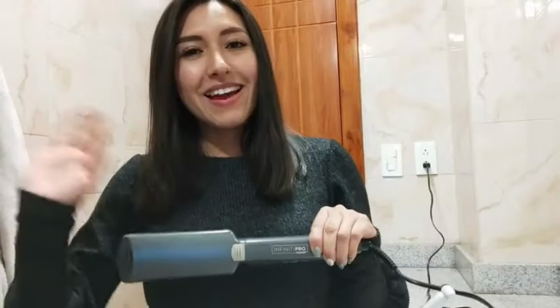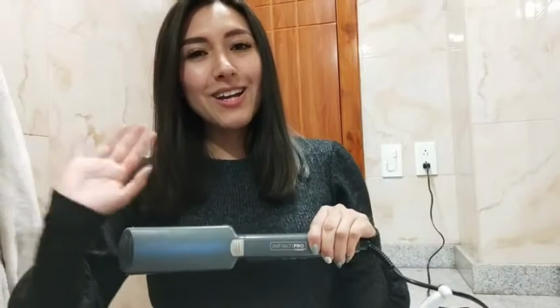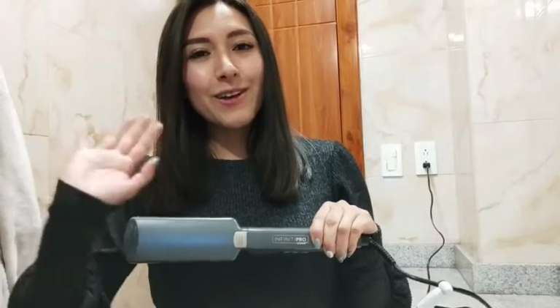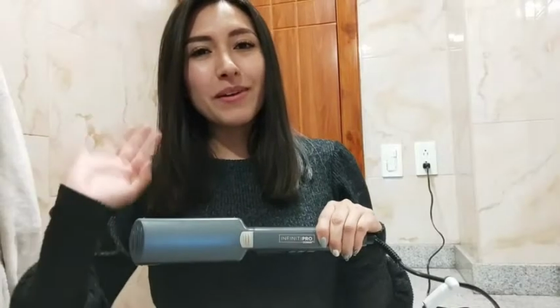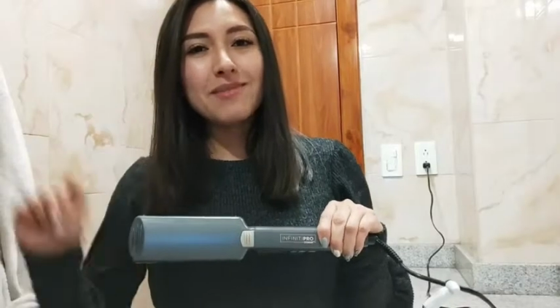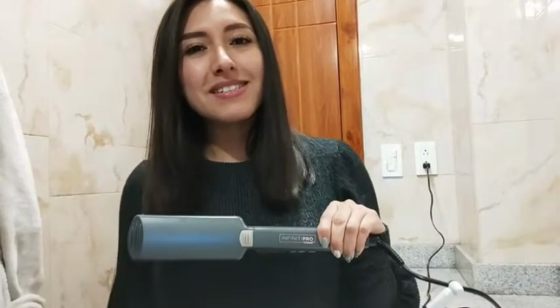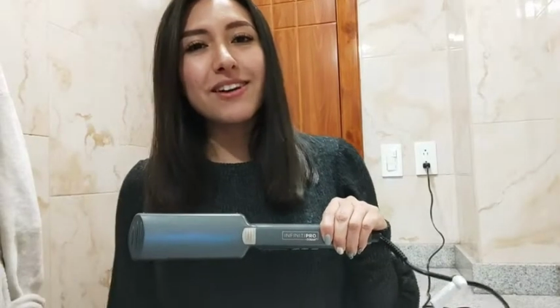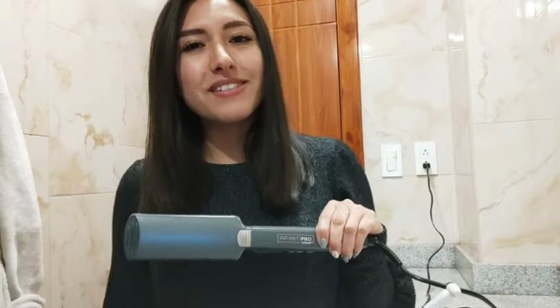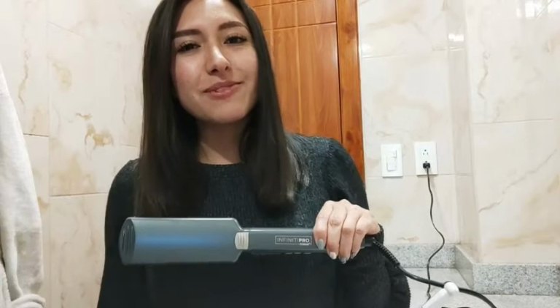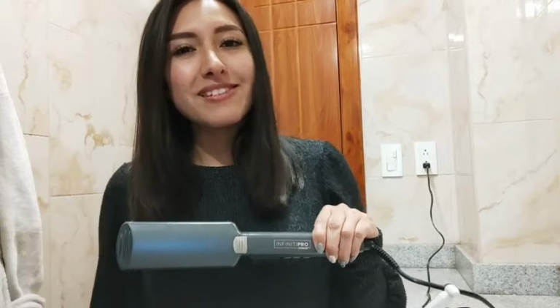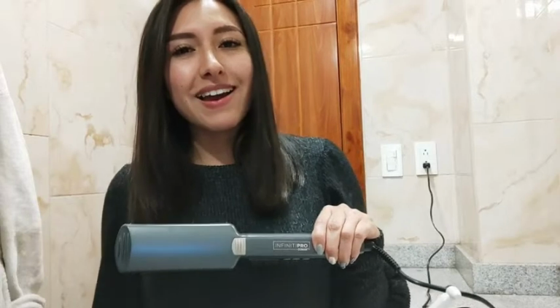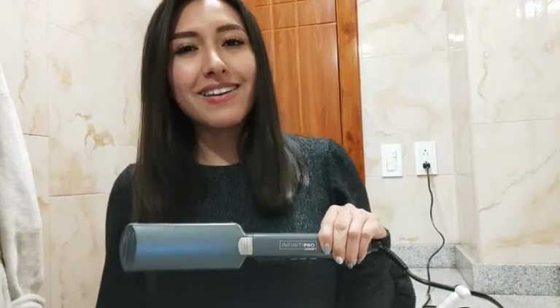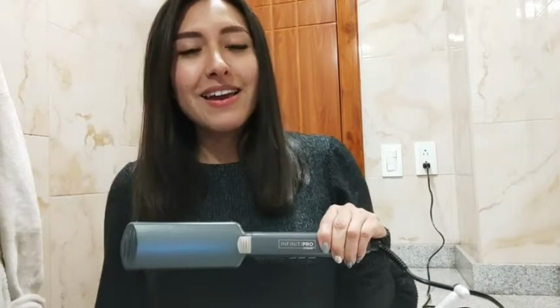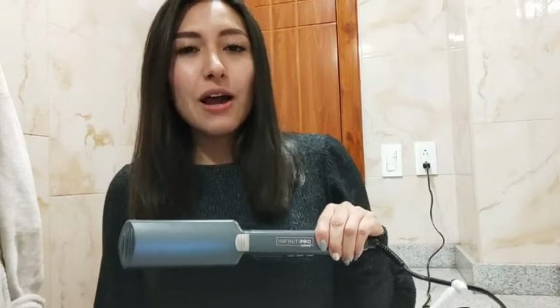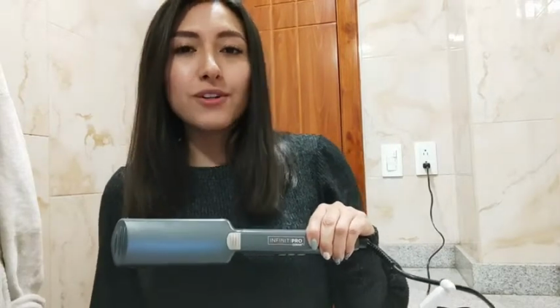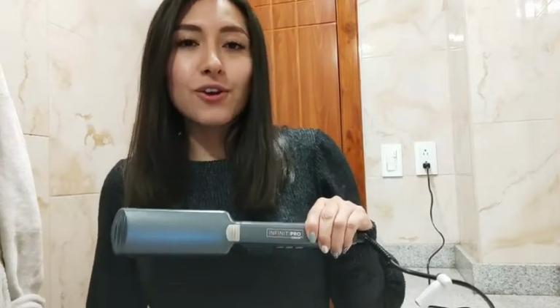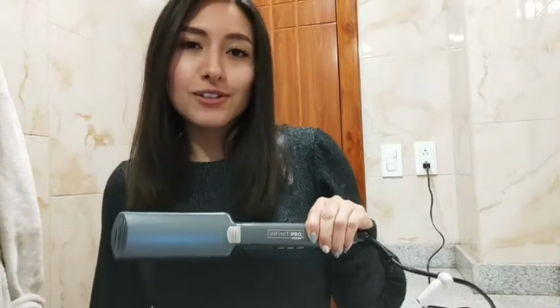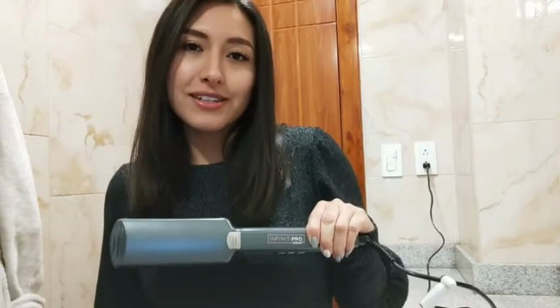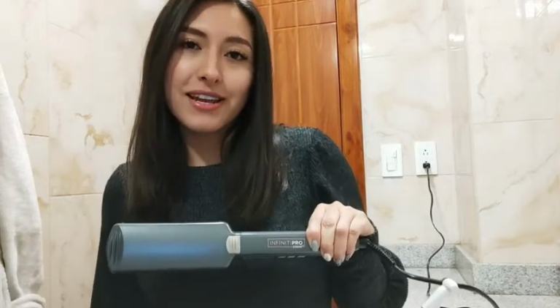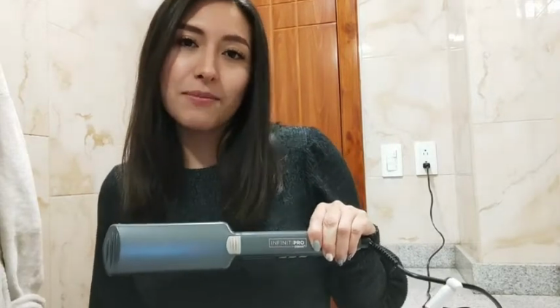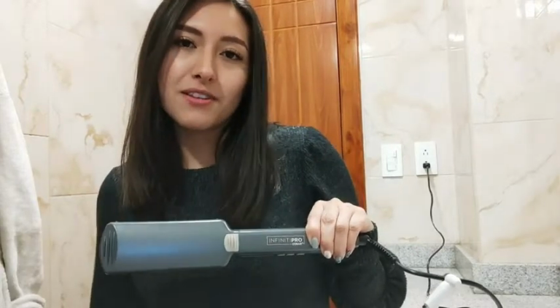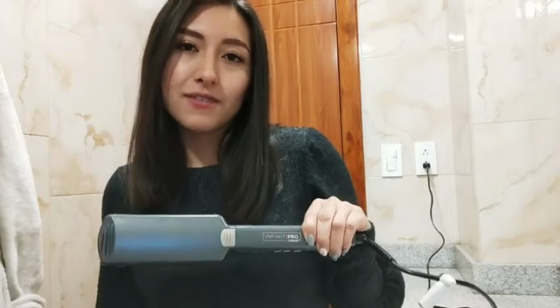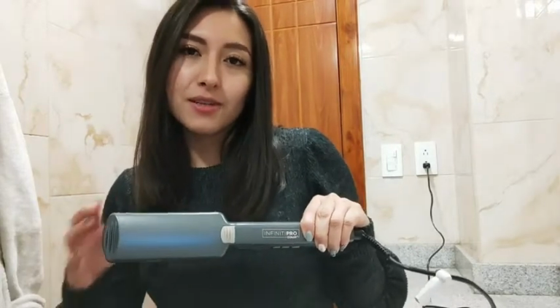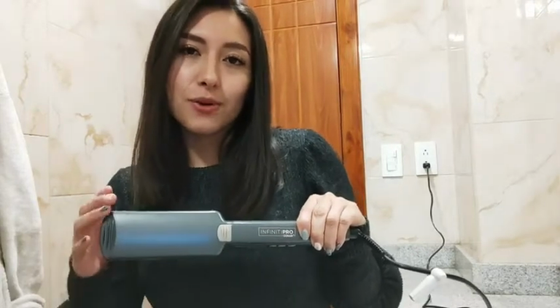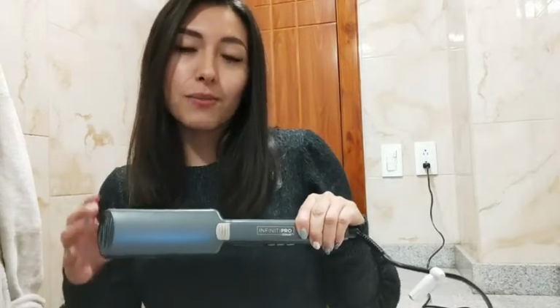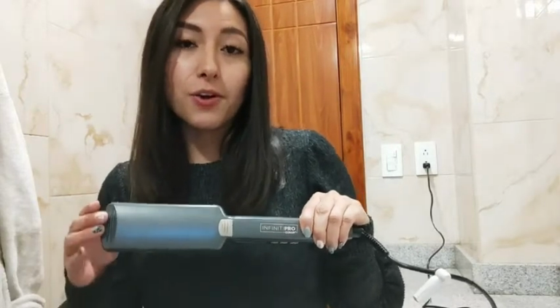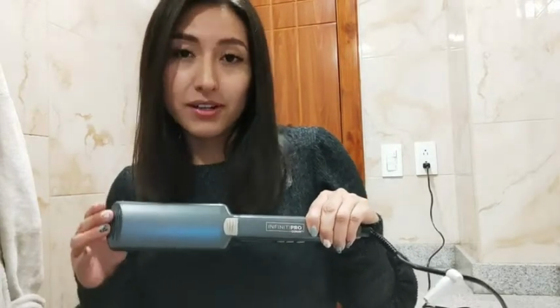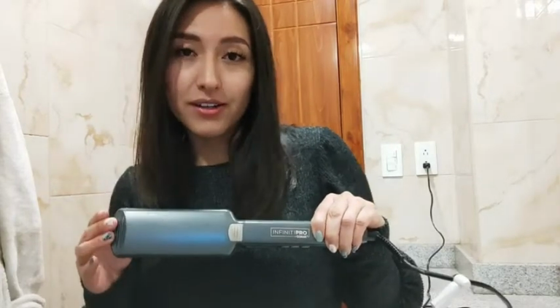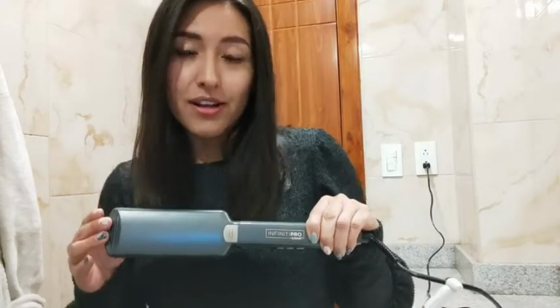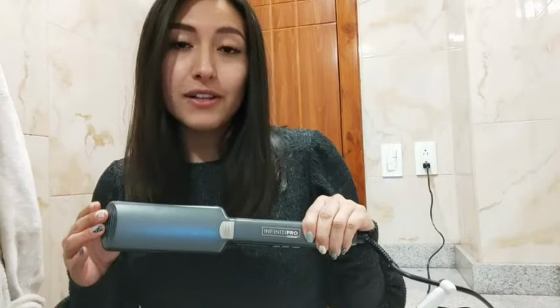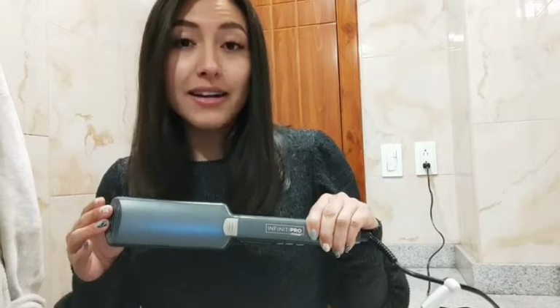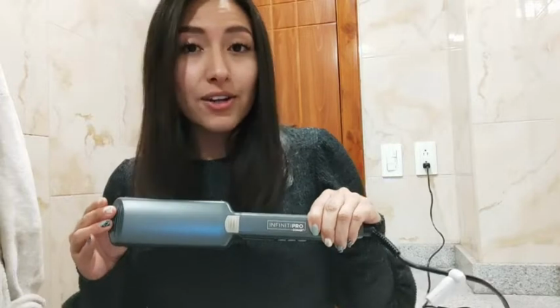Hello, my name is Sarah with WTI. I want to talk to you today about the Infinity Pro by Conair flat iron.